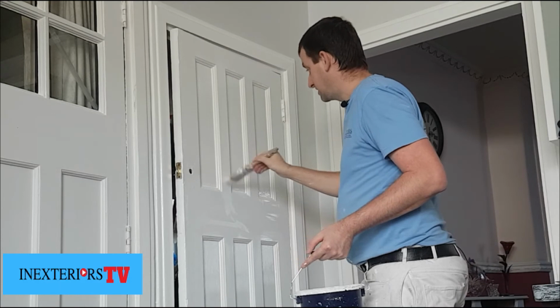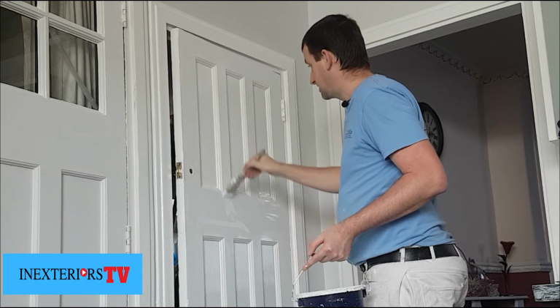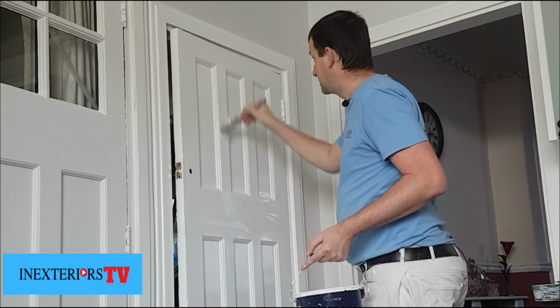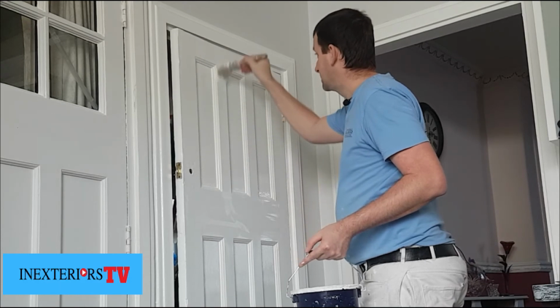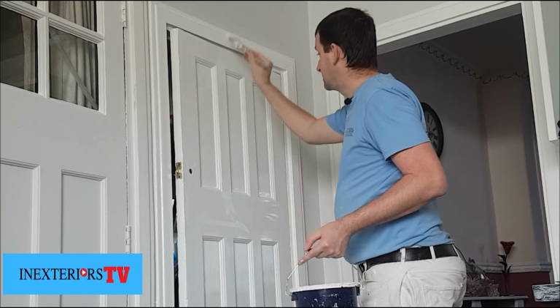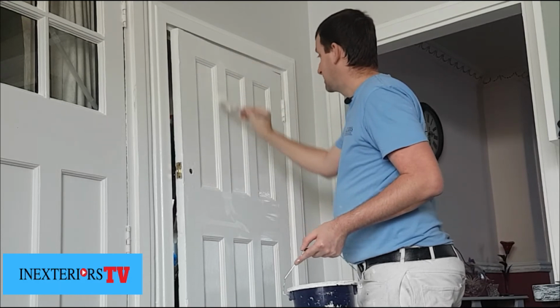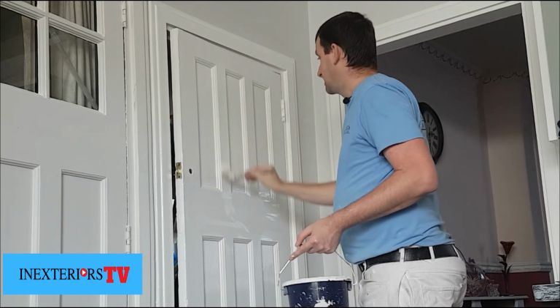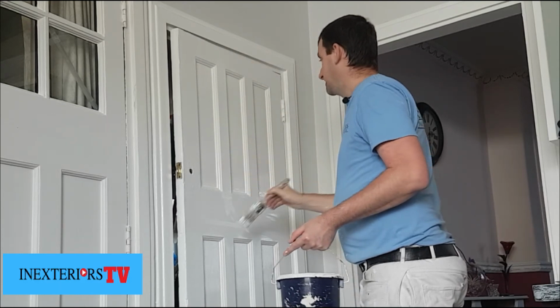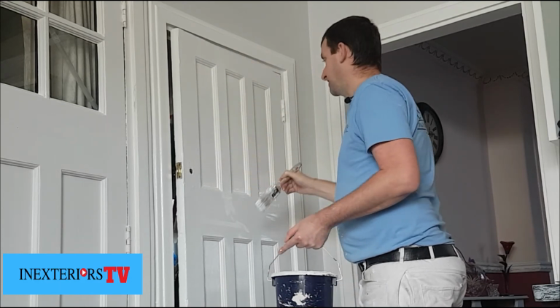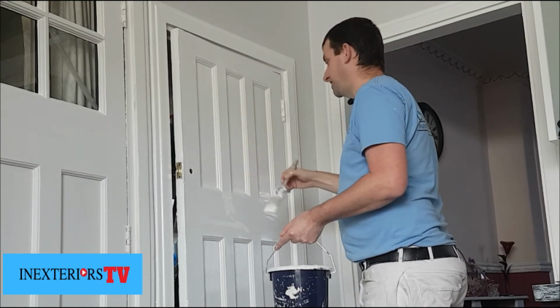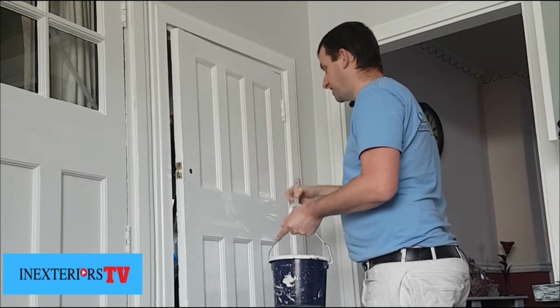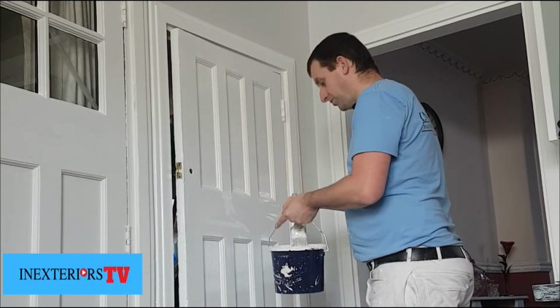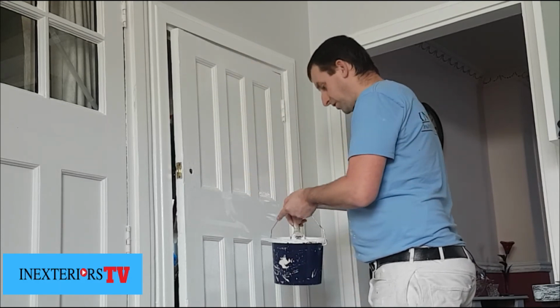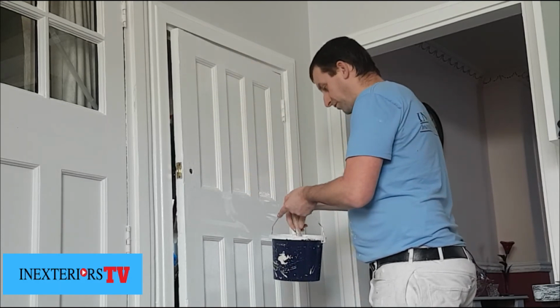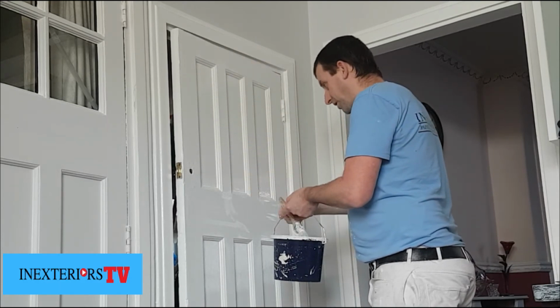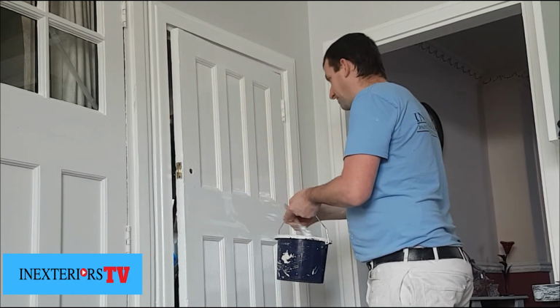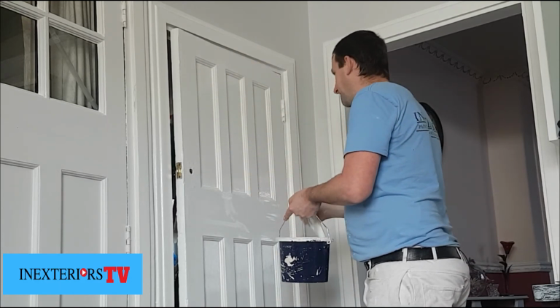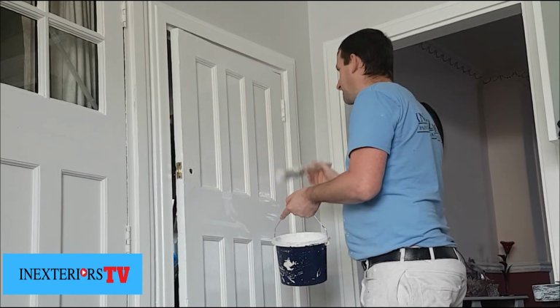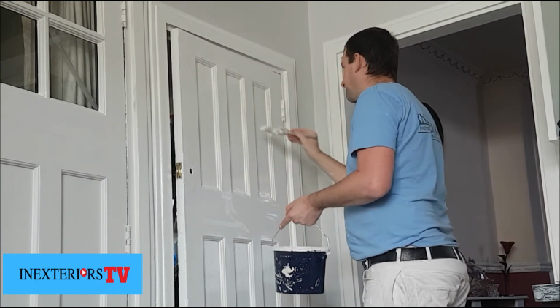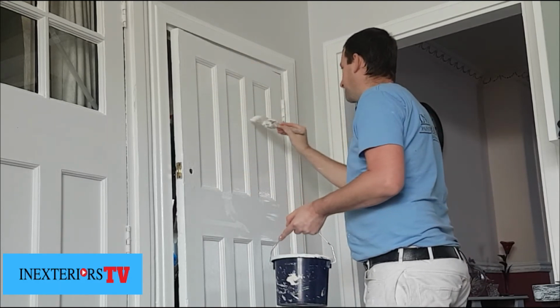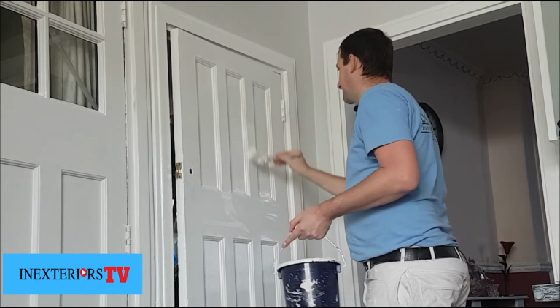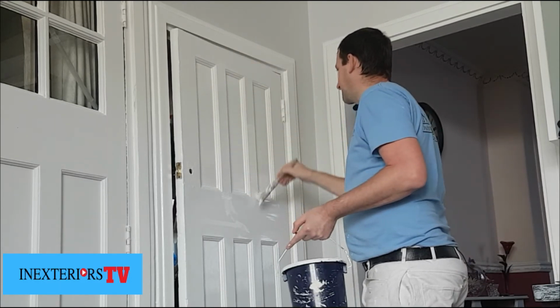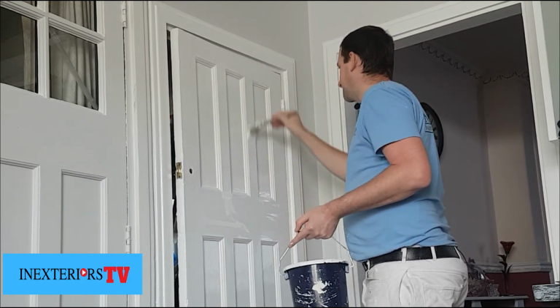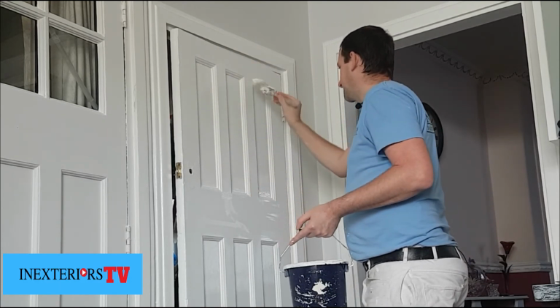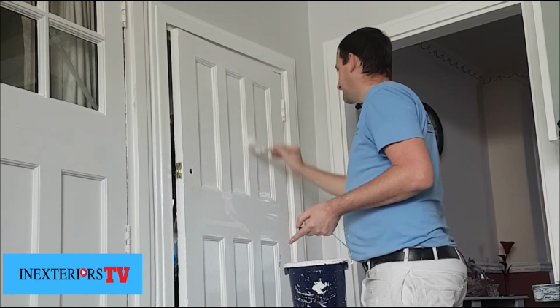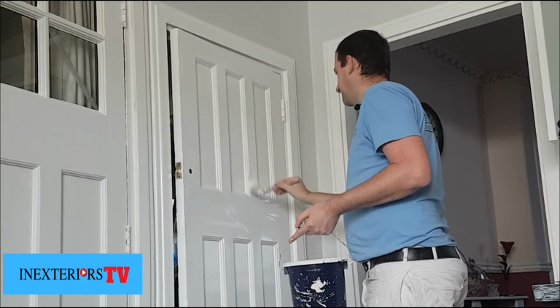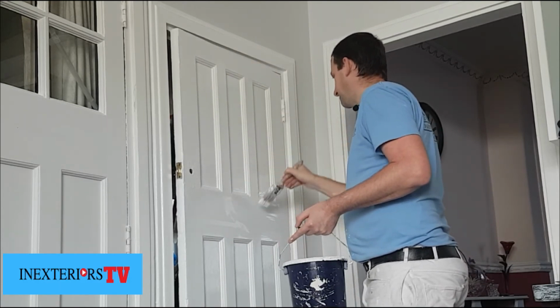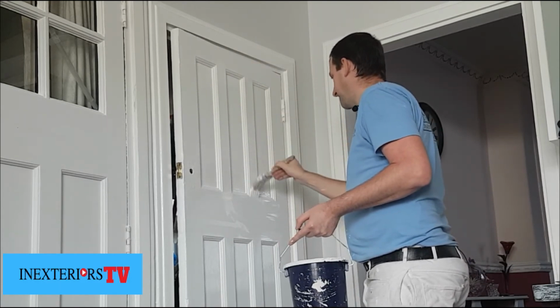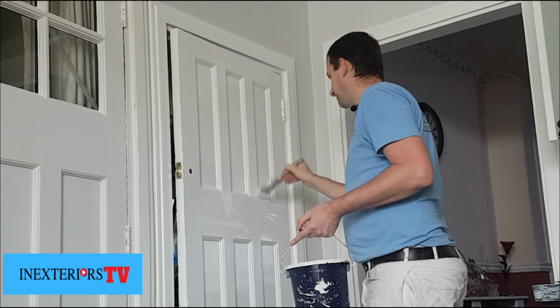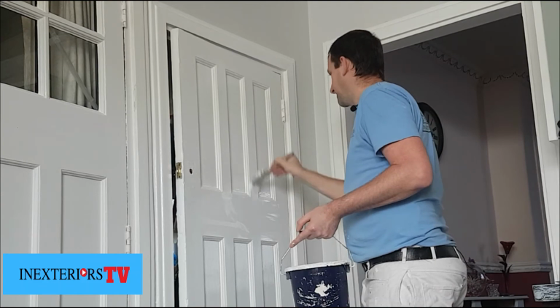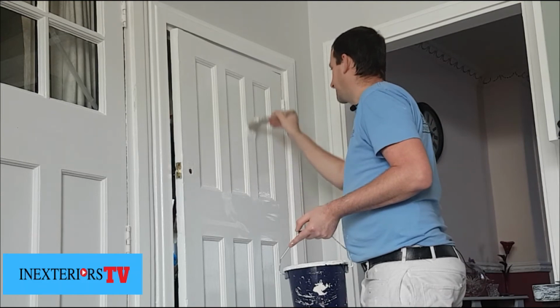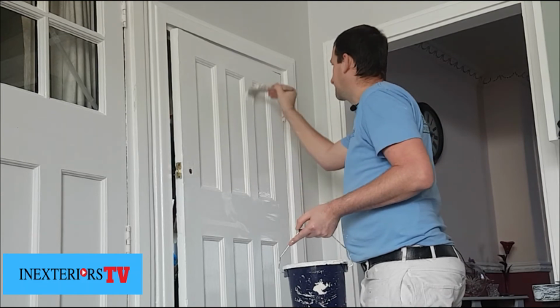It's just so worth wiping the edges when you get to this bit — it really is.